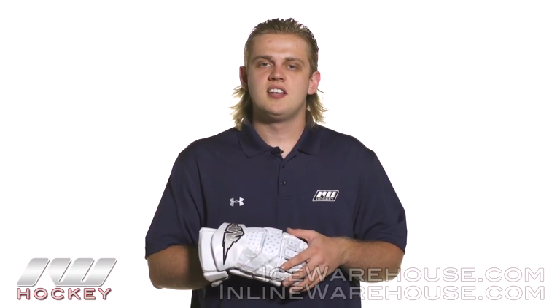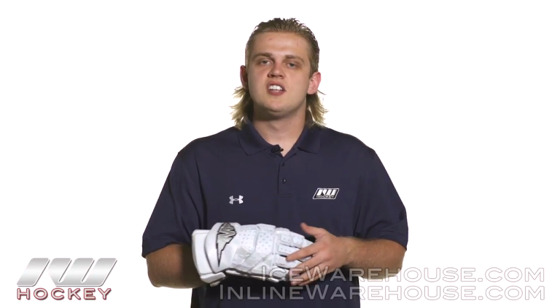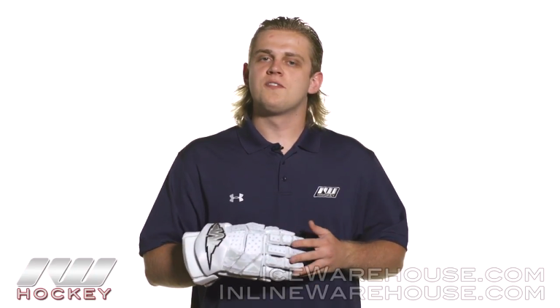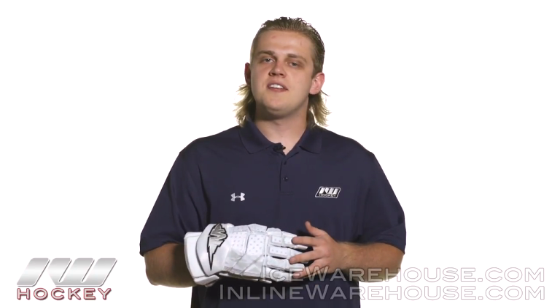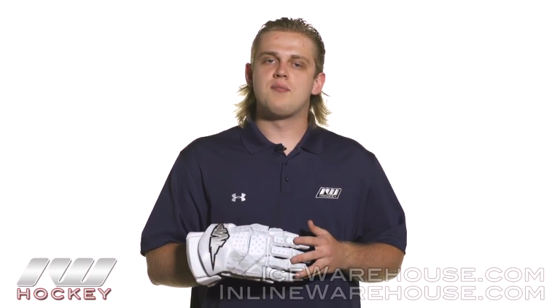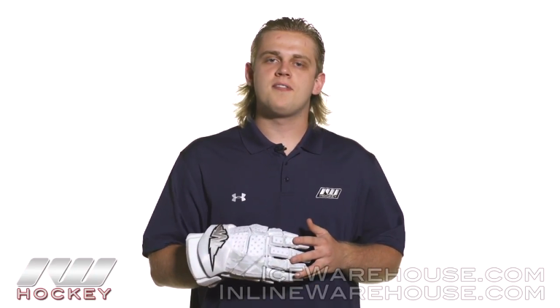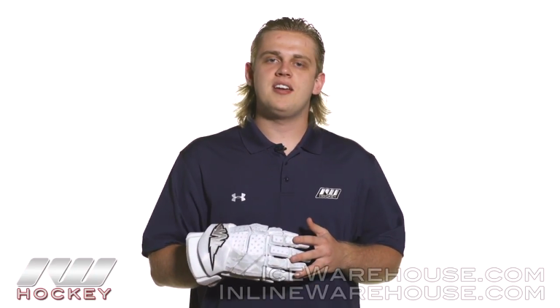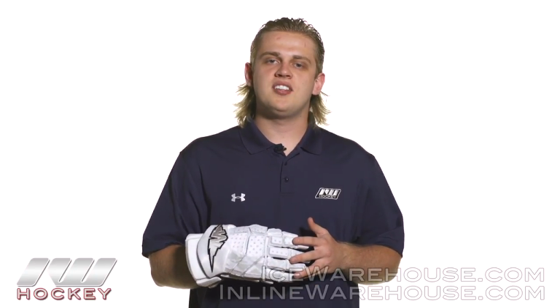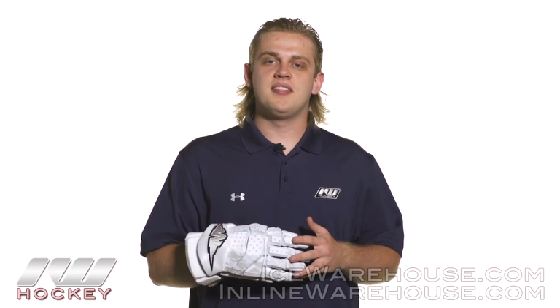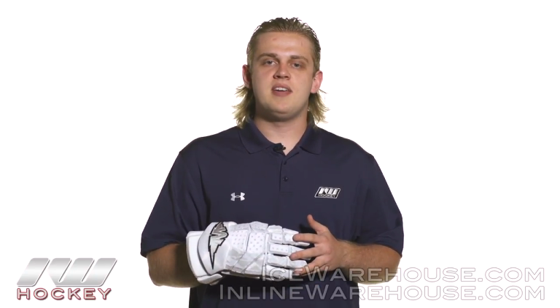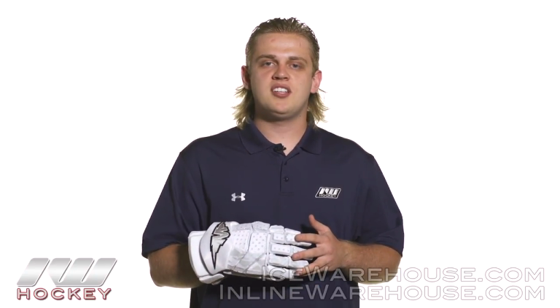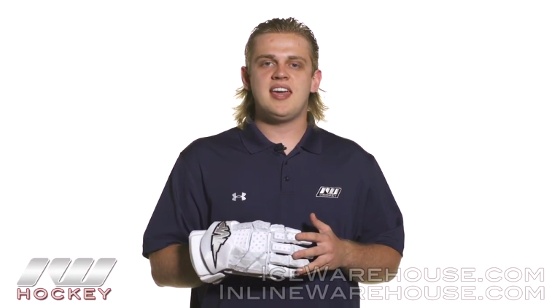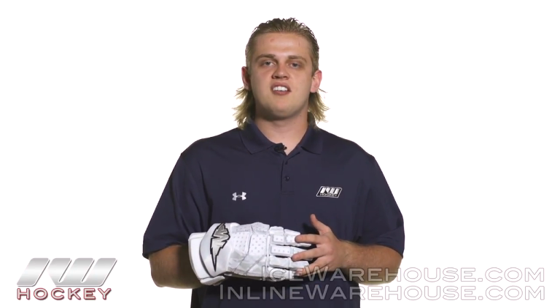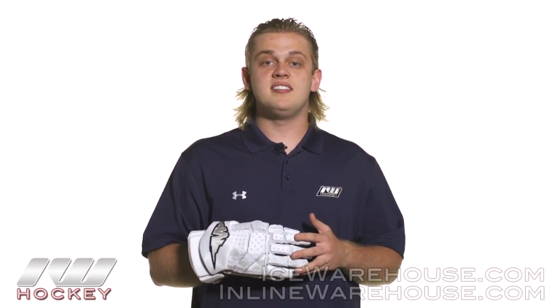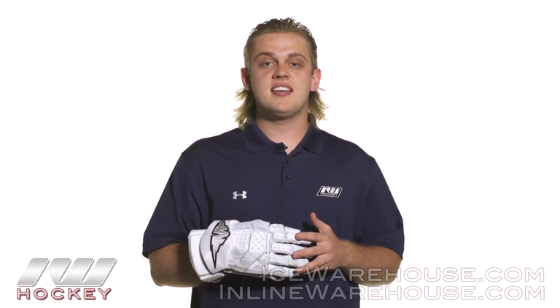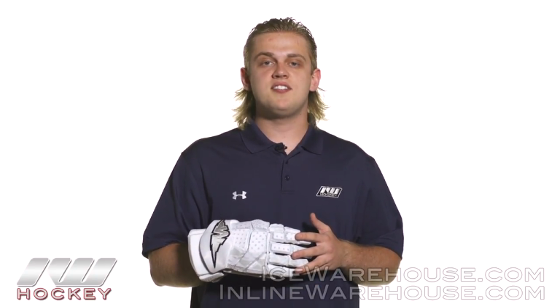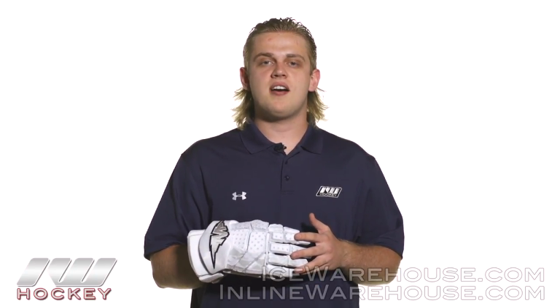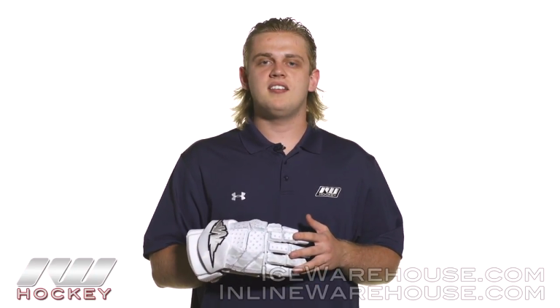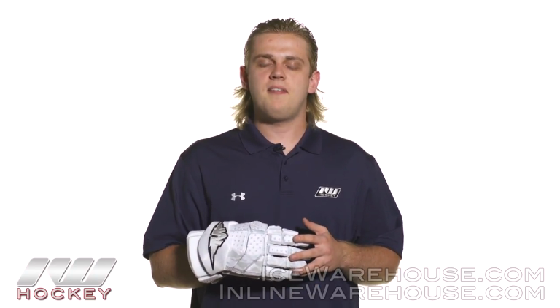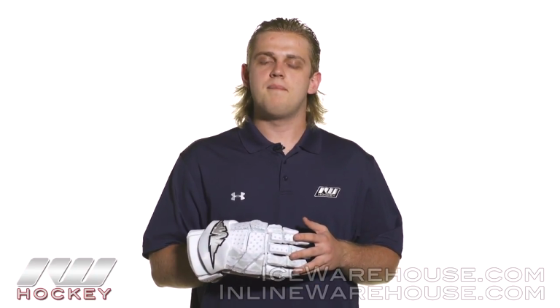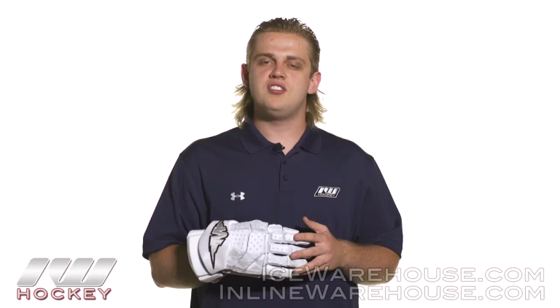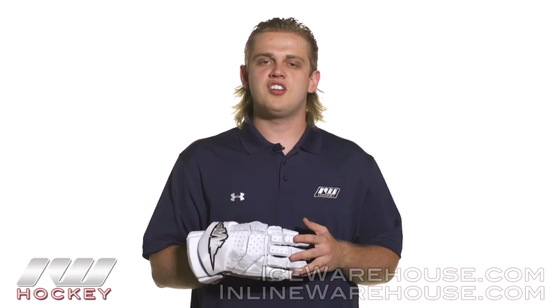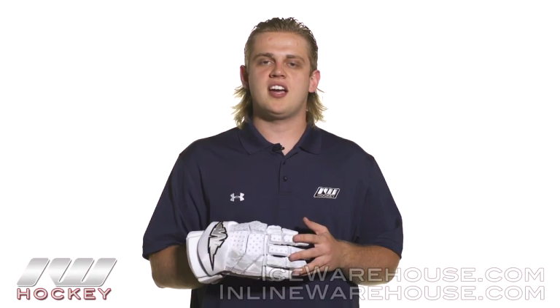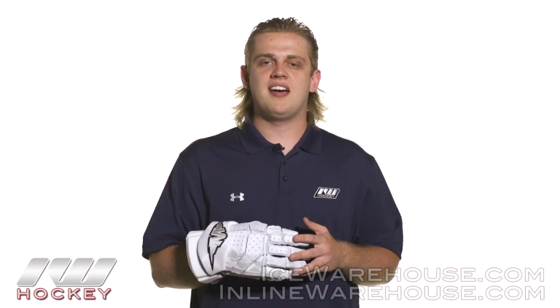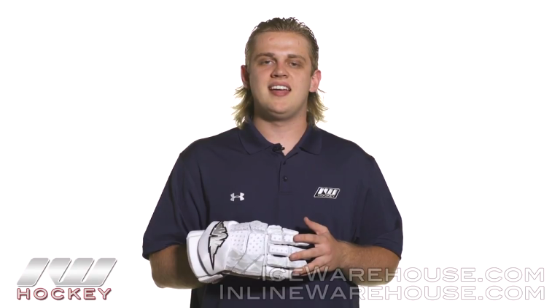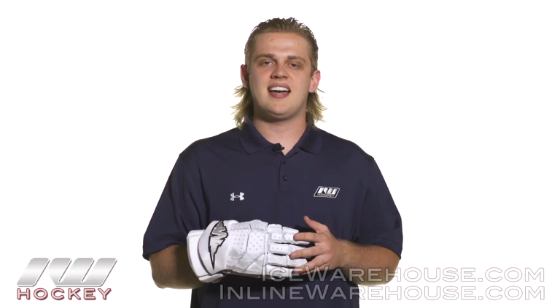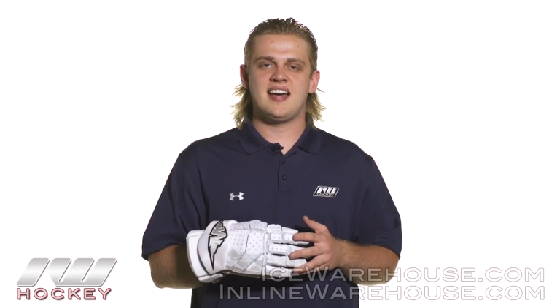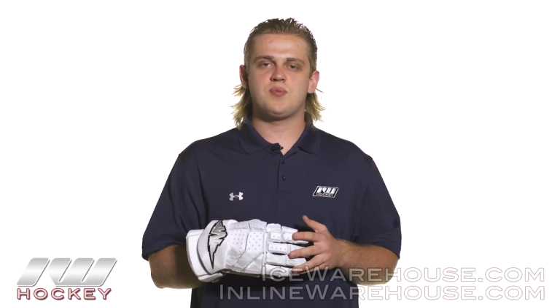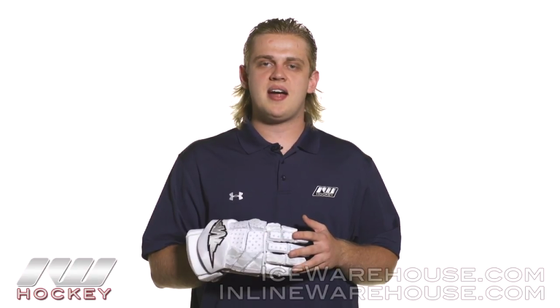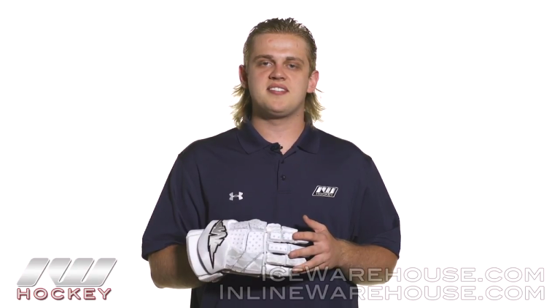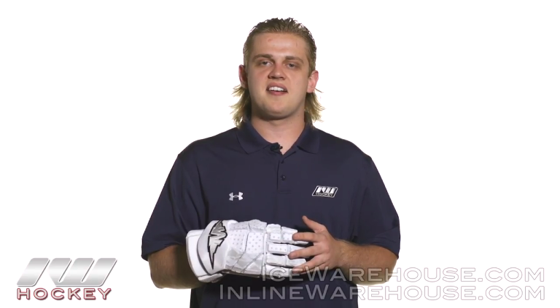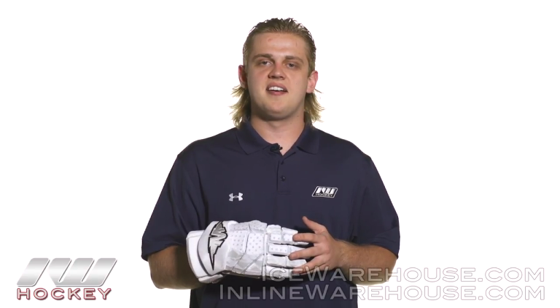For even more information on the Mission Inhaler DS2 hockey glove, be sure to check it out at inlineandicewarehouse.com.